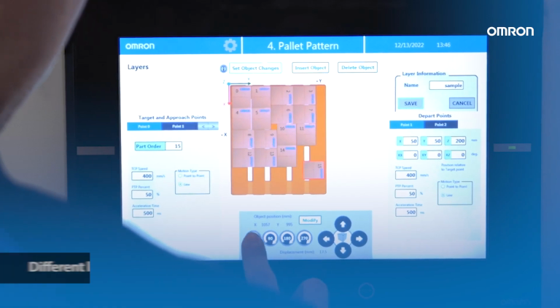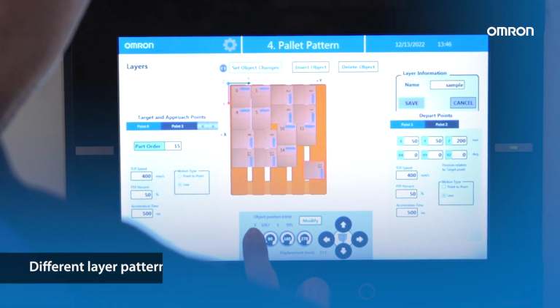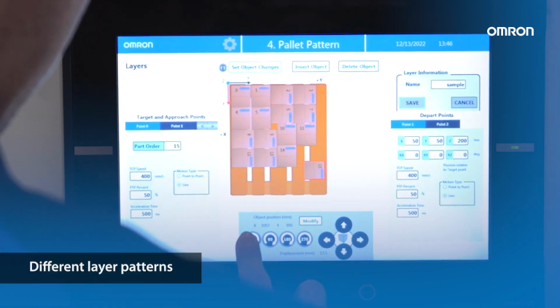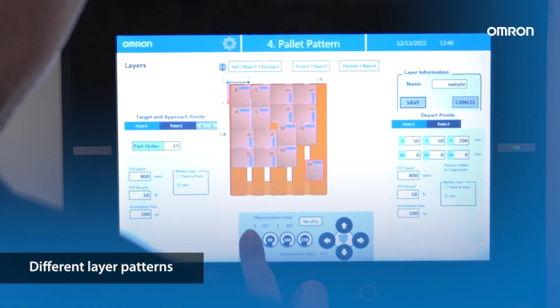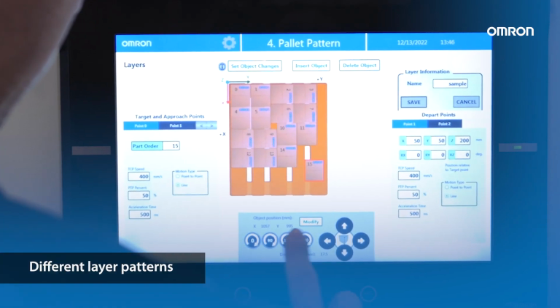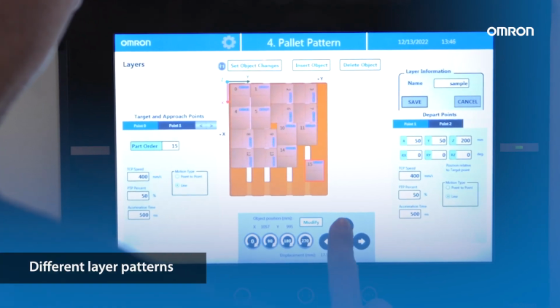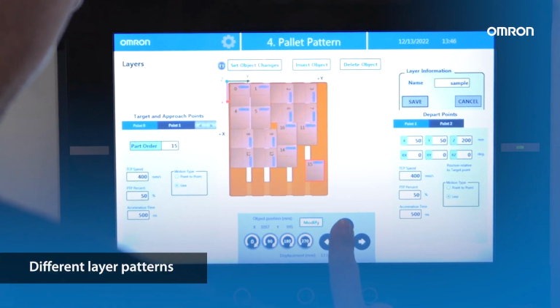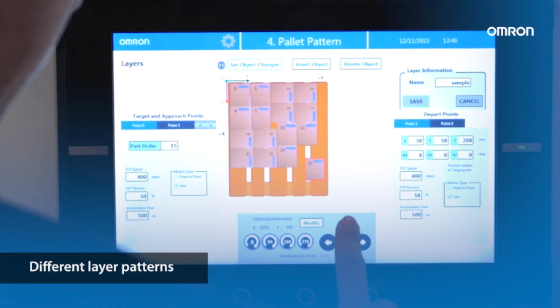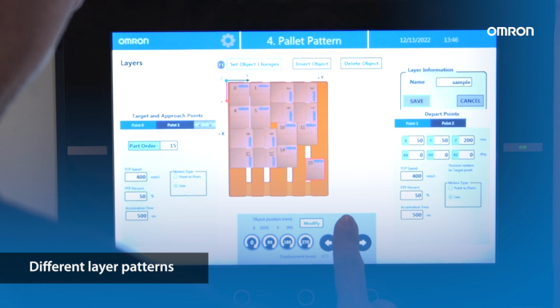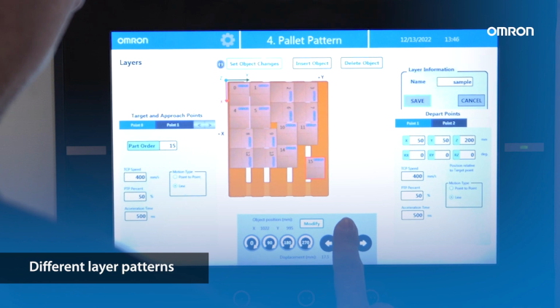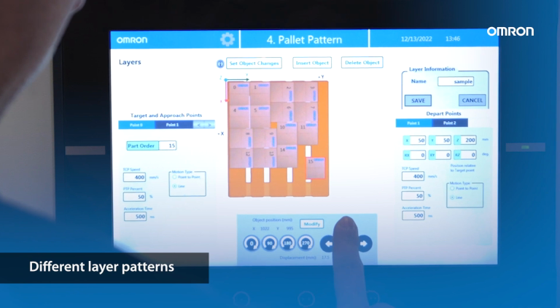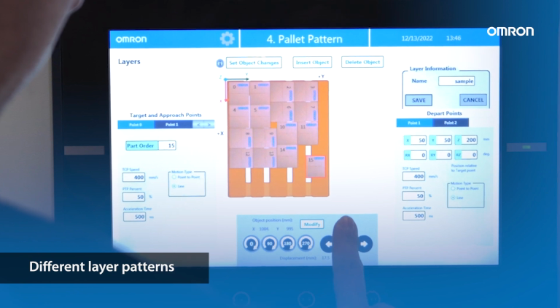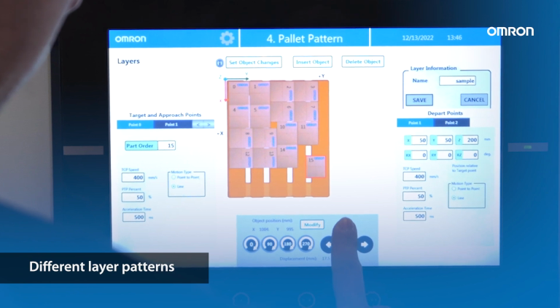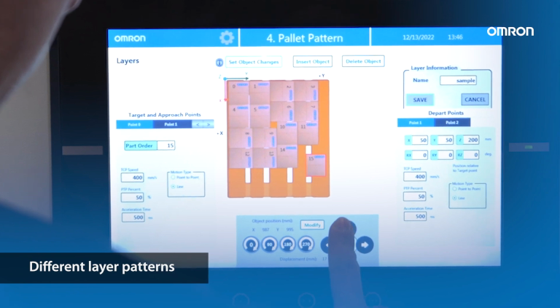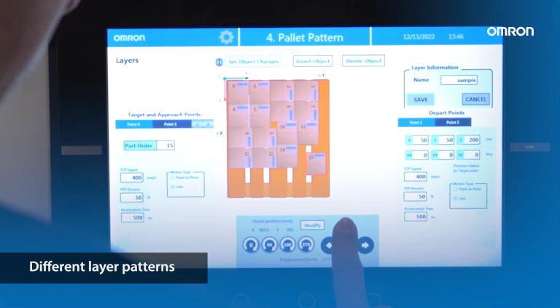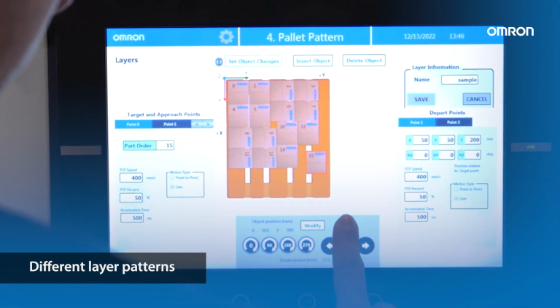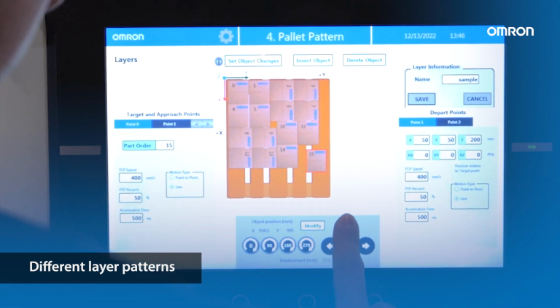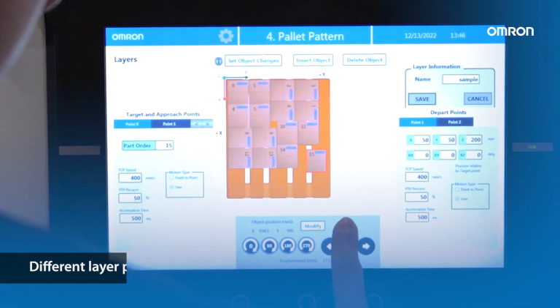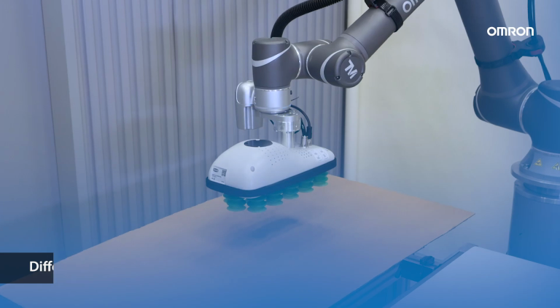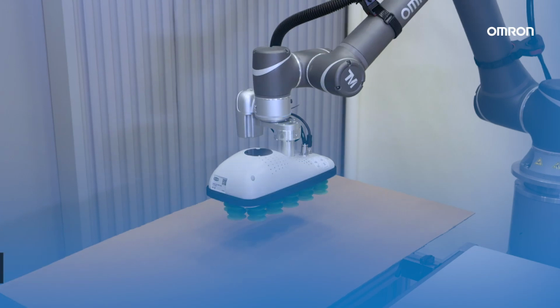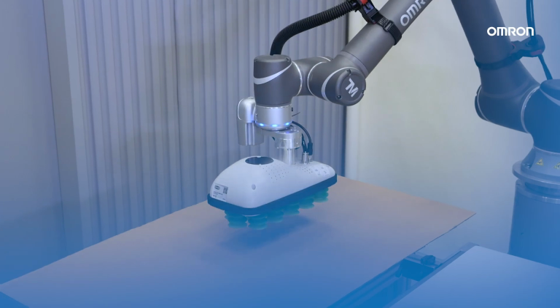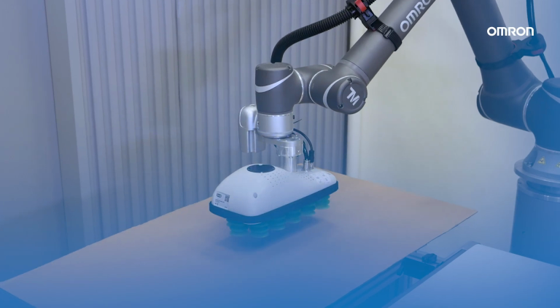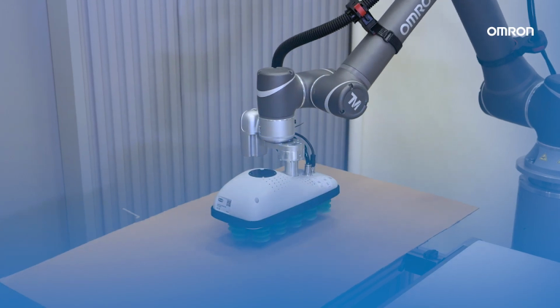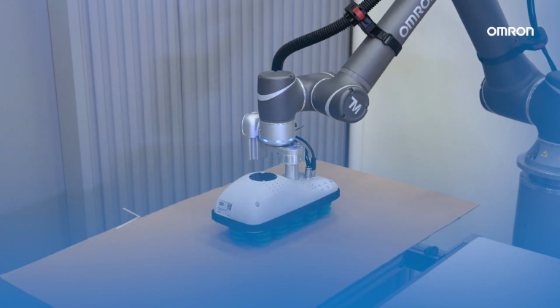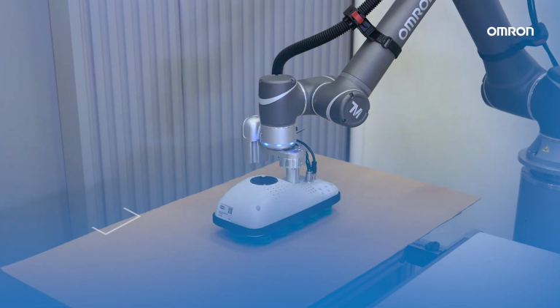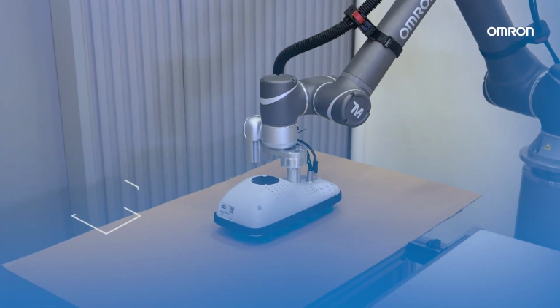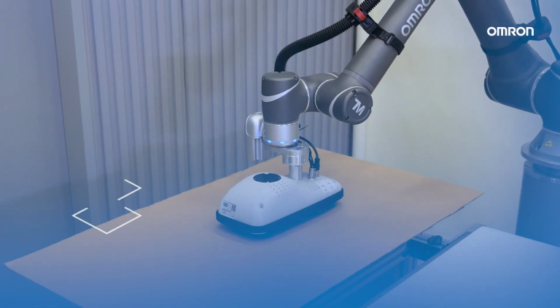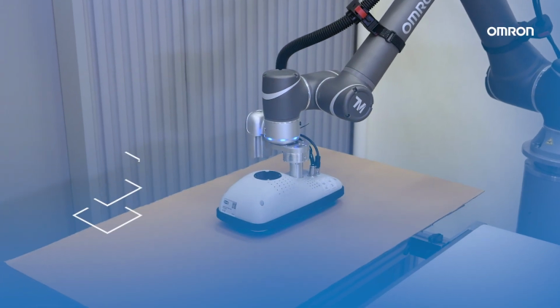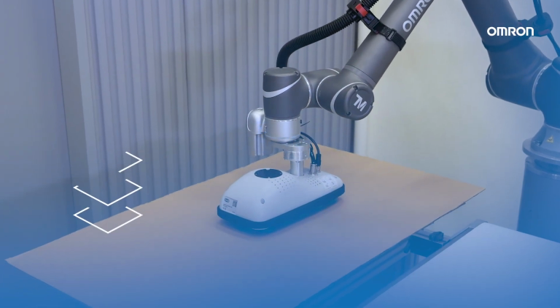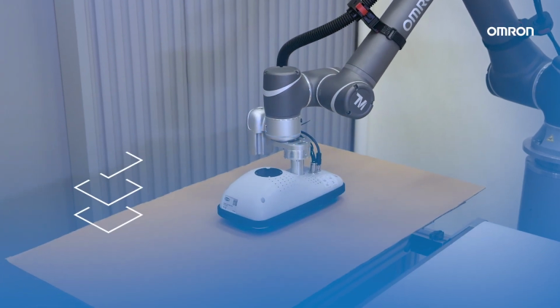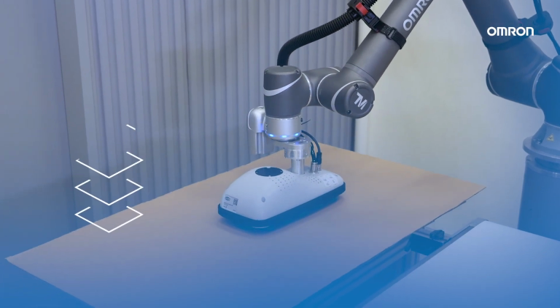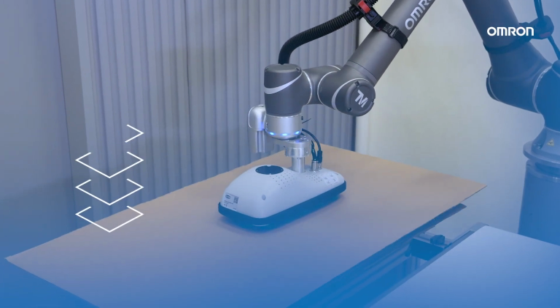Configure the different pallet patterns layer by layer. Slip sheets can be added between each layer.